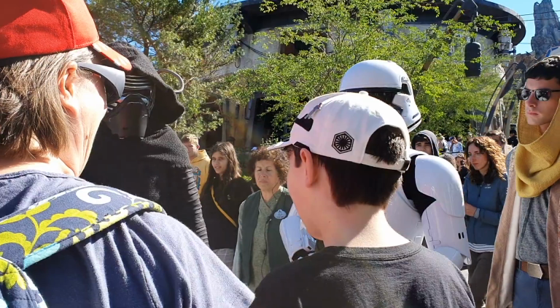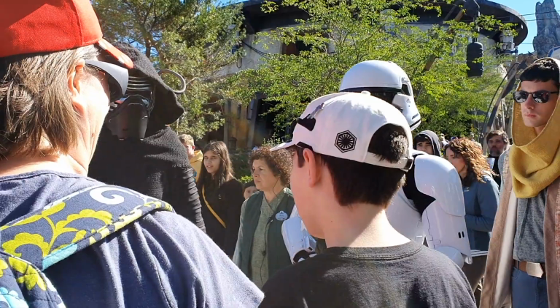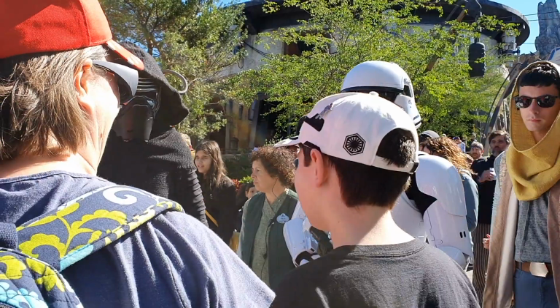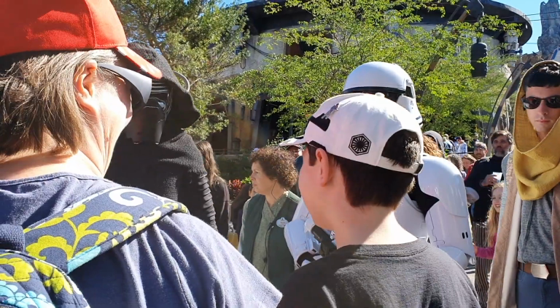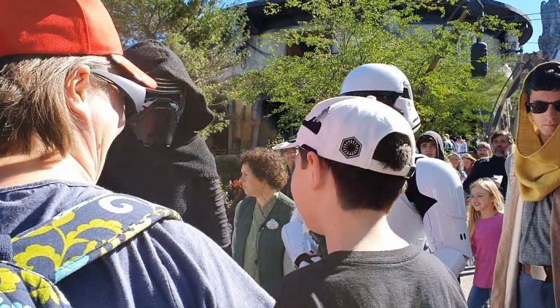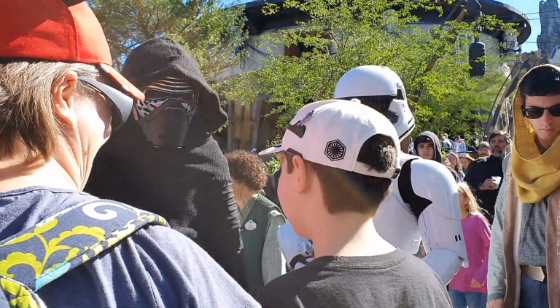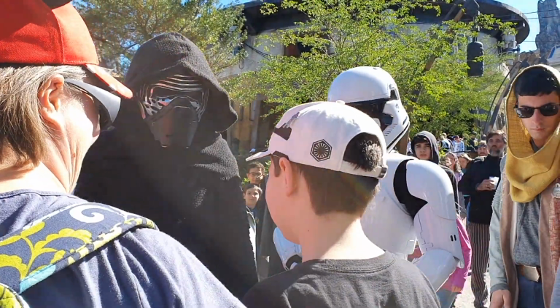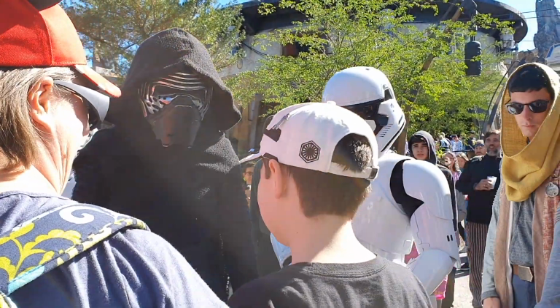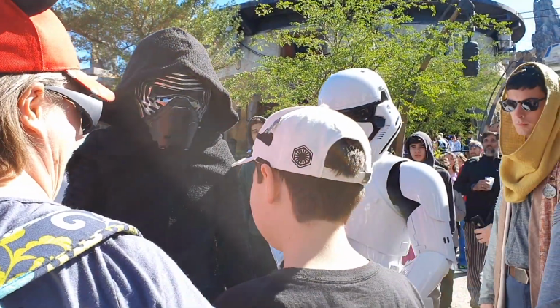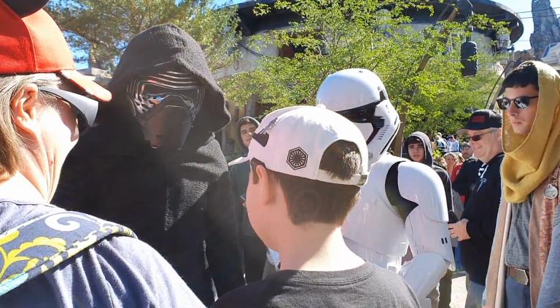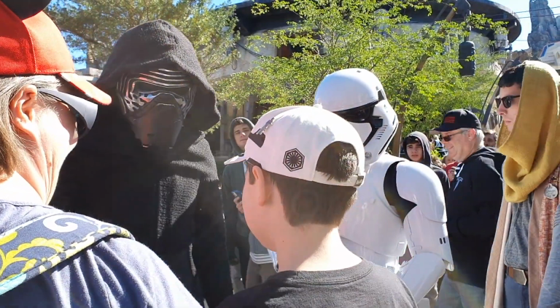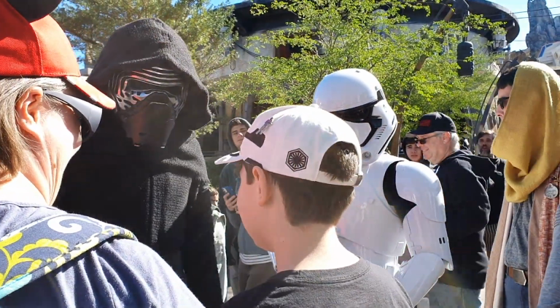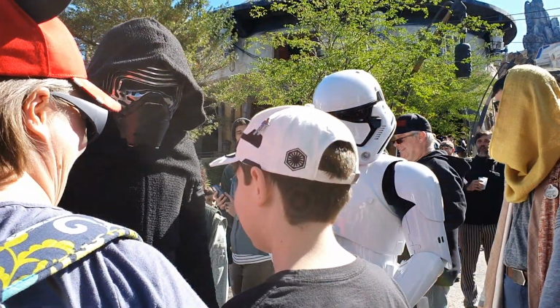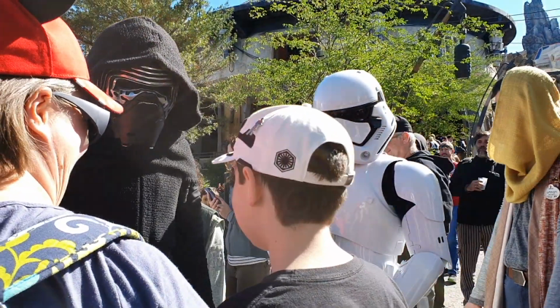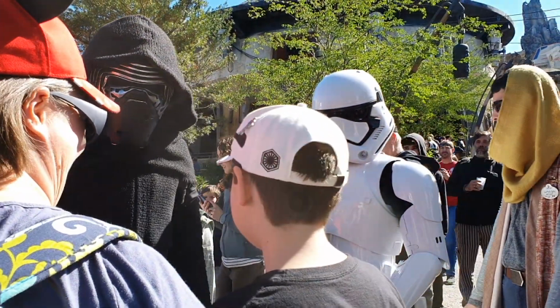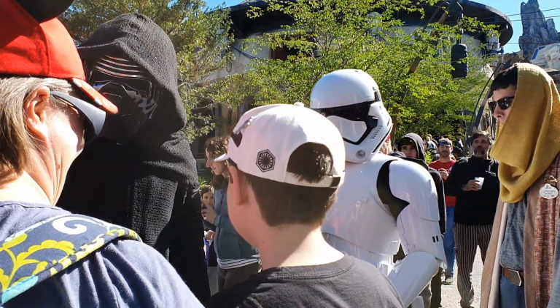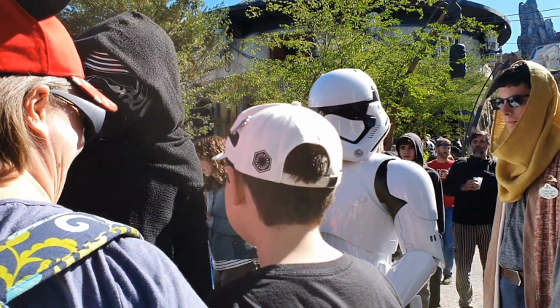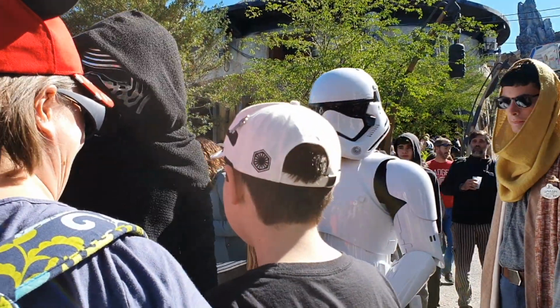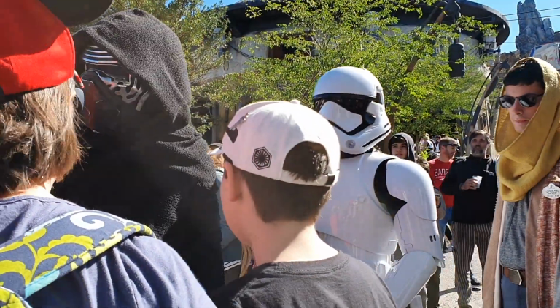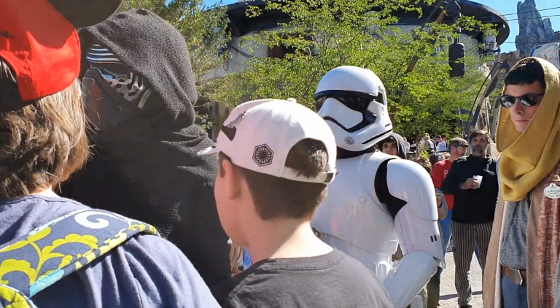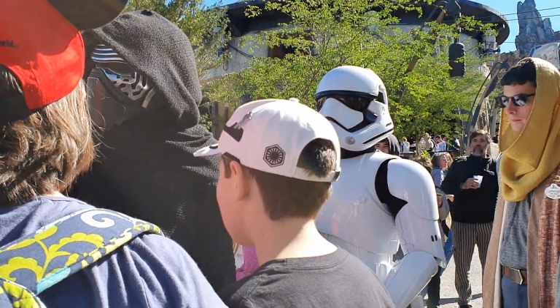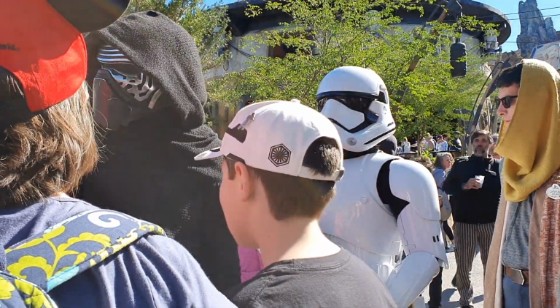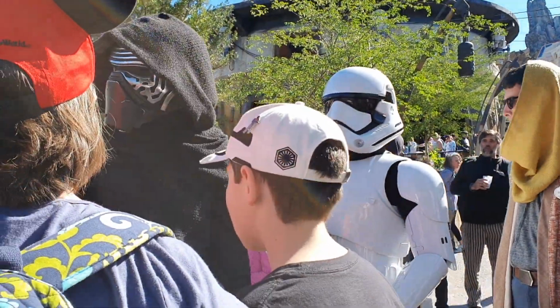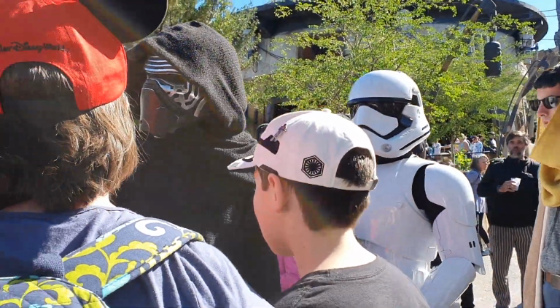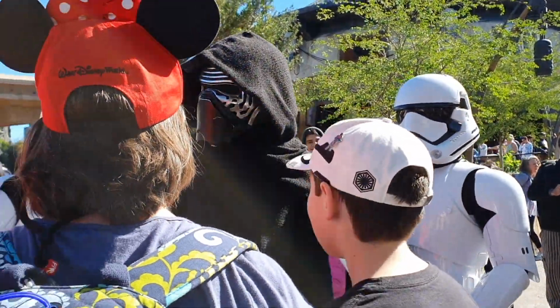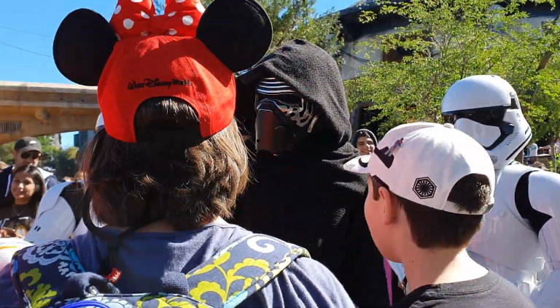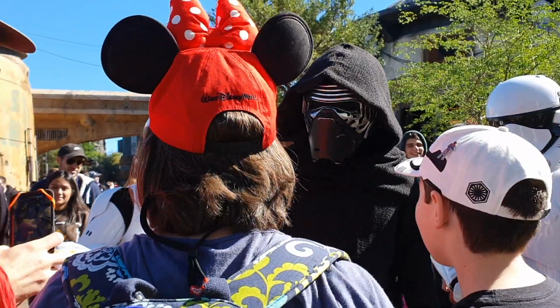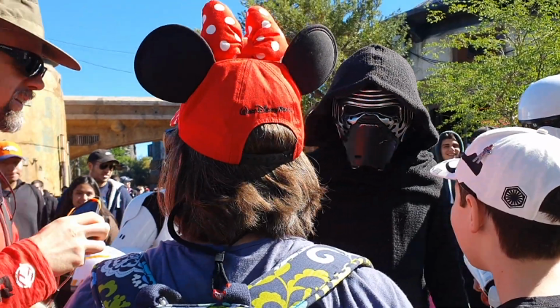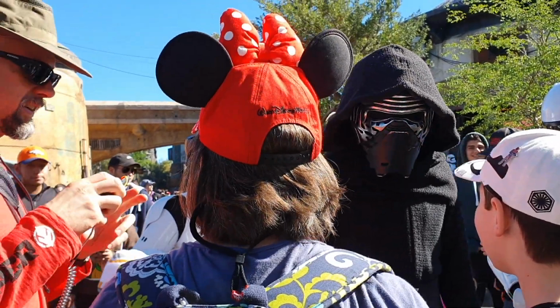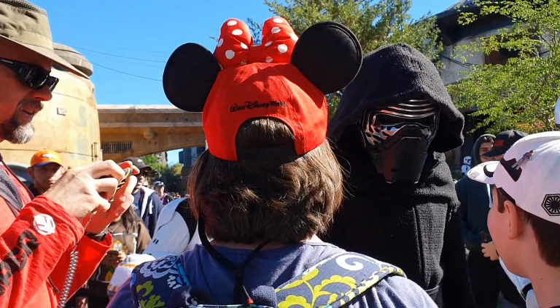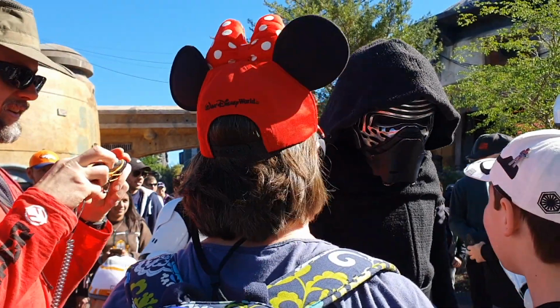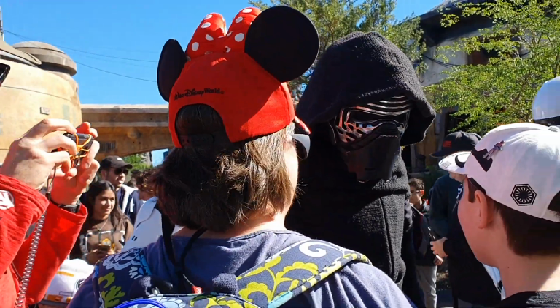You will join the First Order by your own free will or by mine.